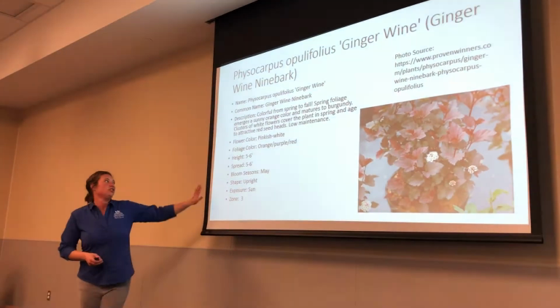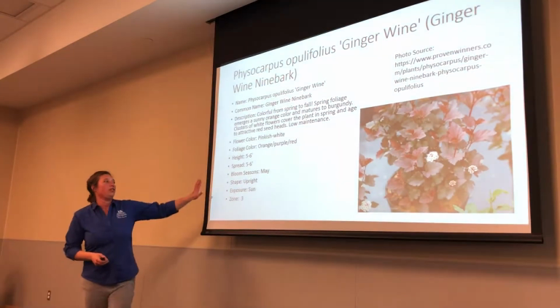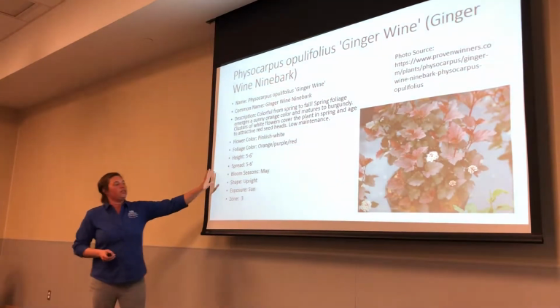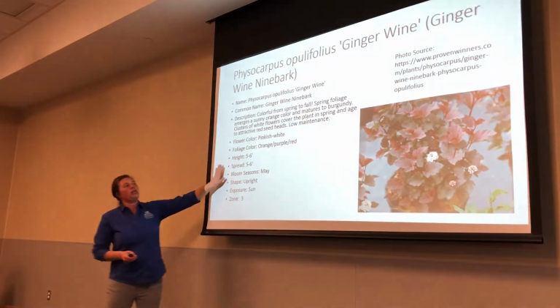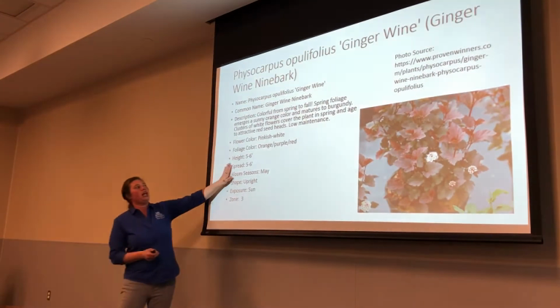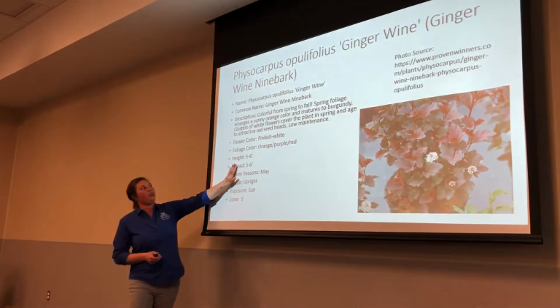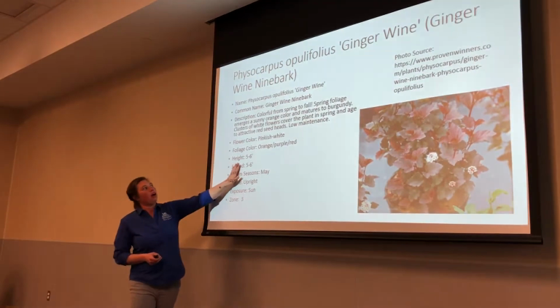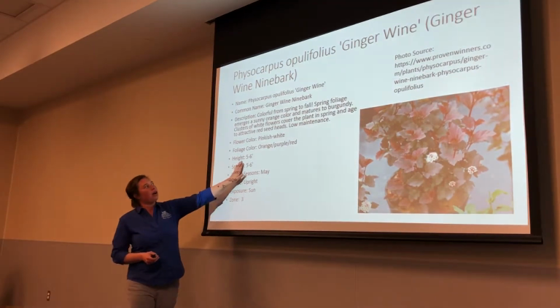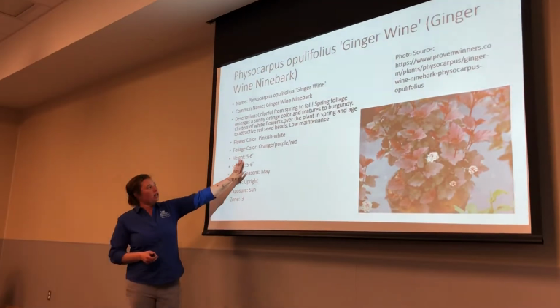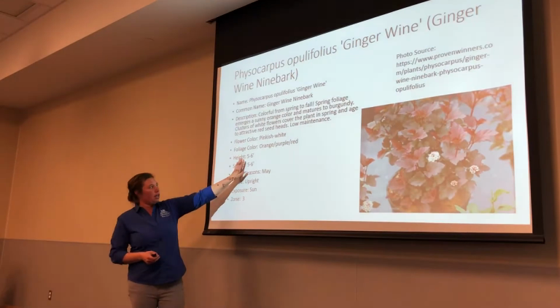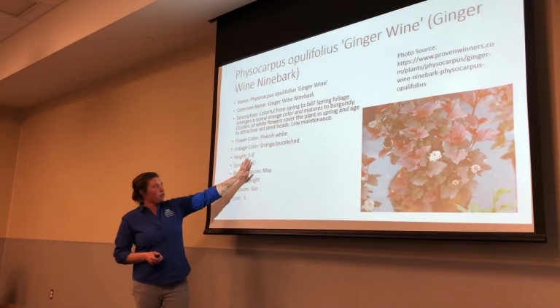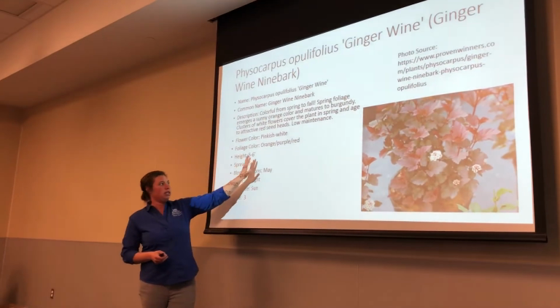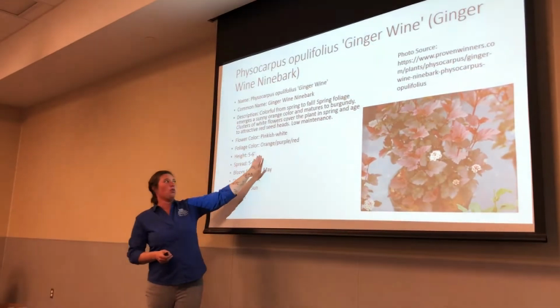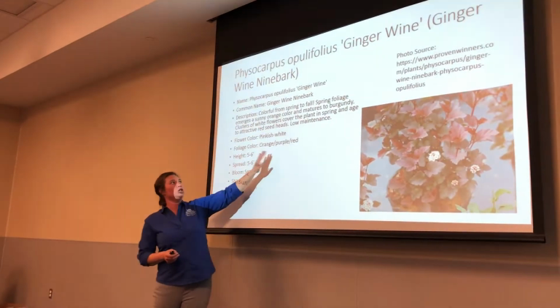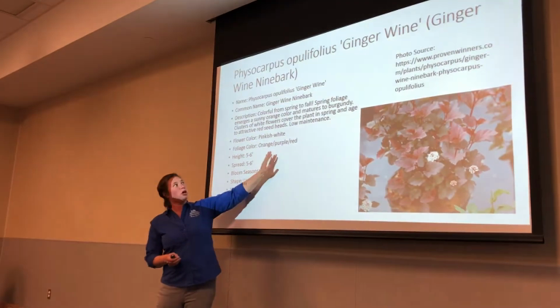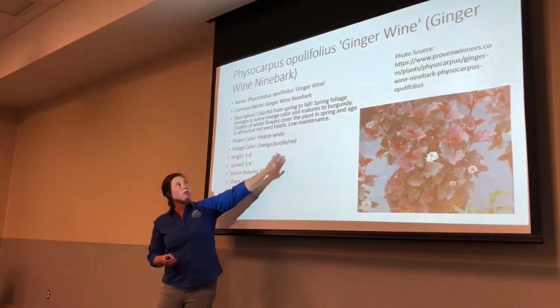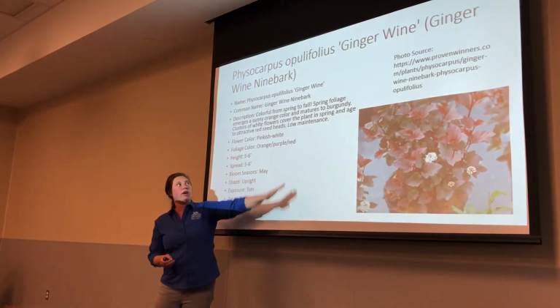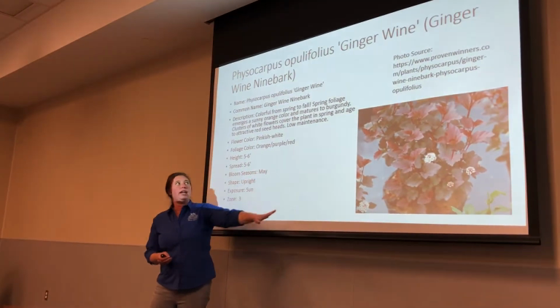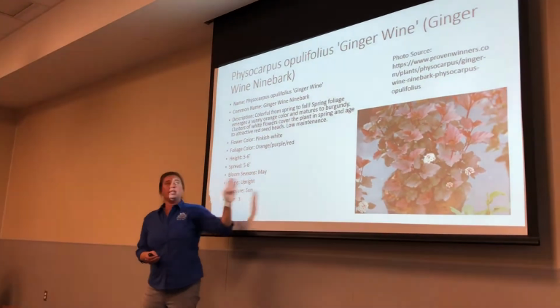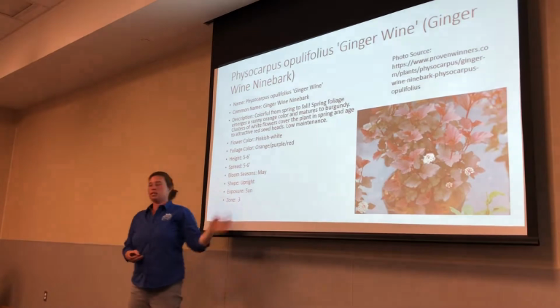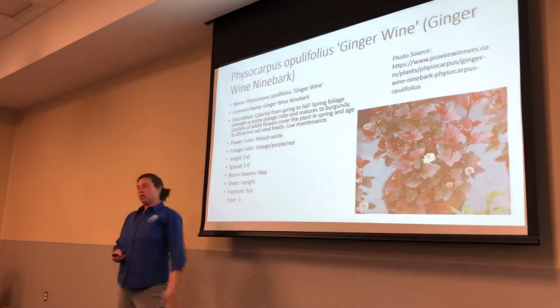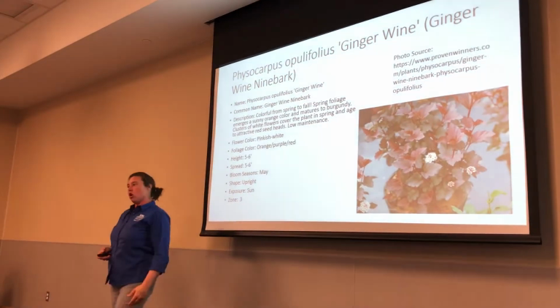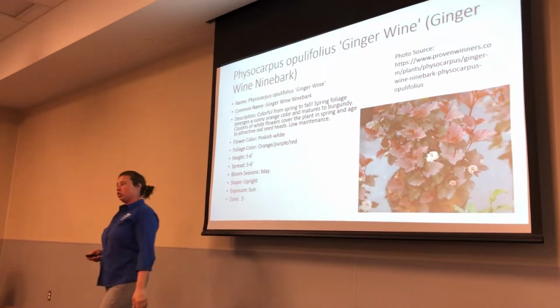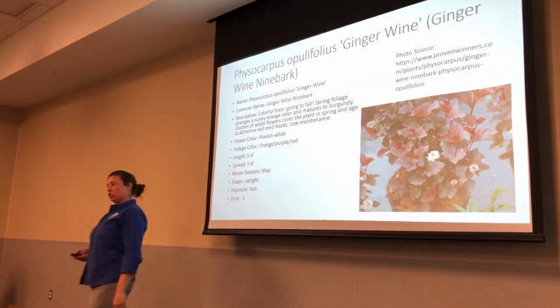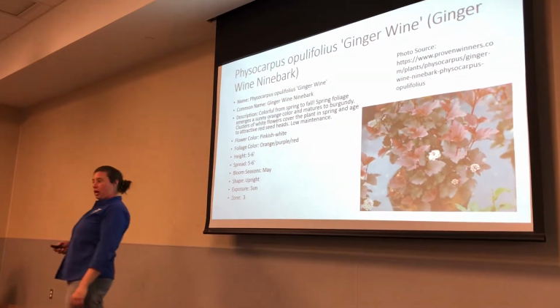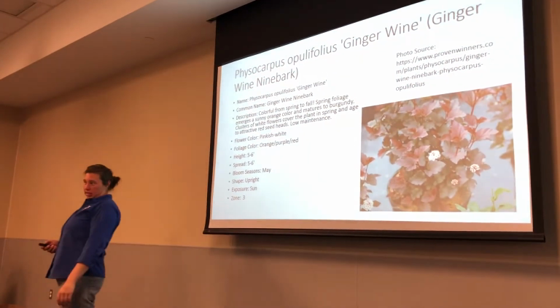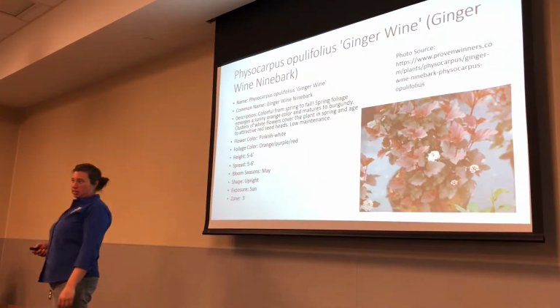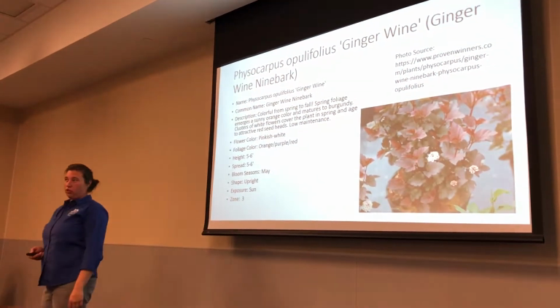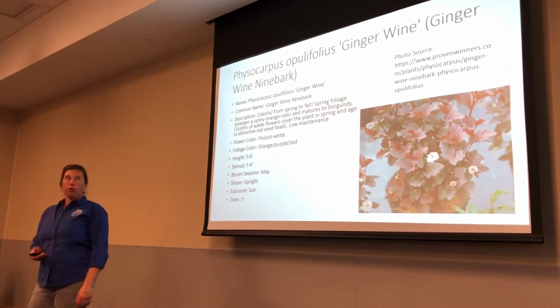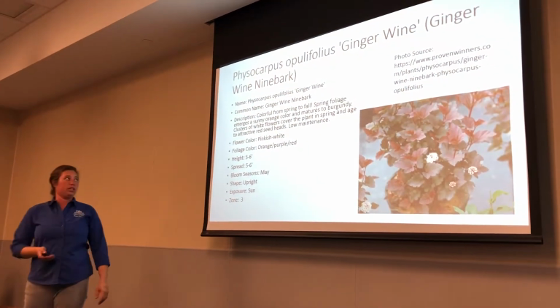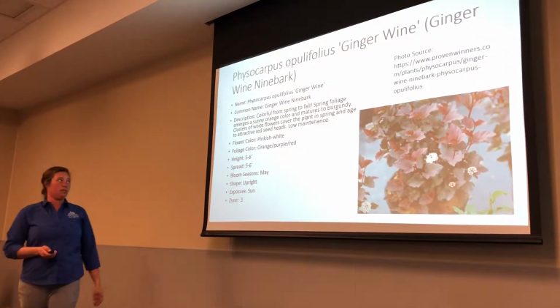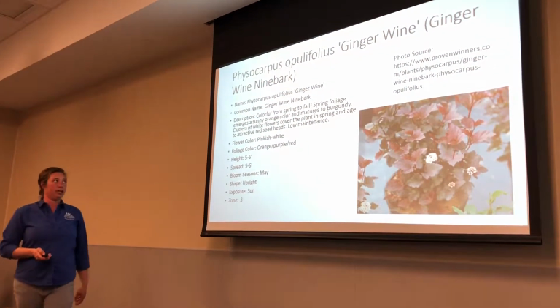The foliage color on this one is orange, purple, and red. This one's called Ginger Wine. This is a newer one to the market.